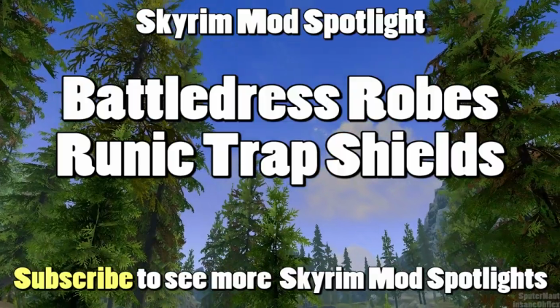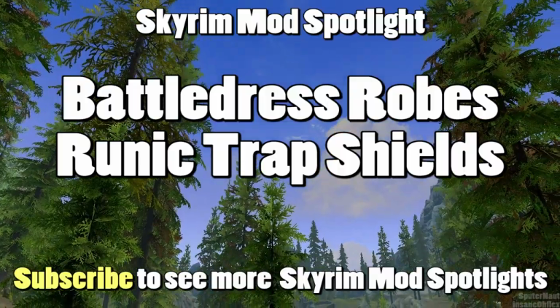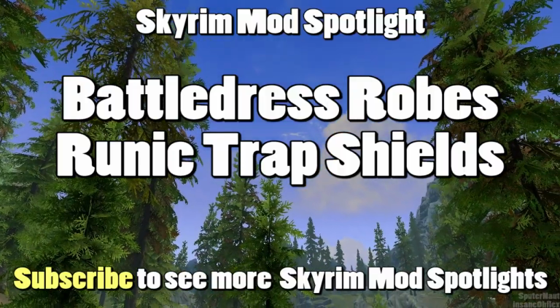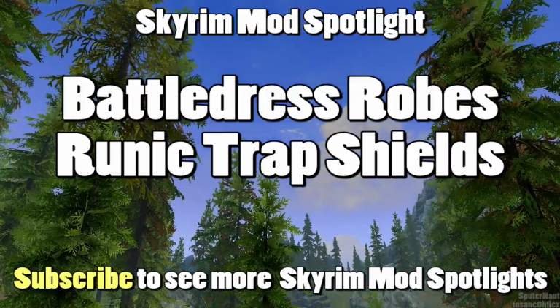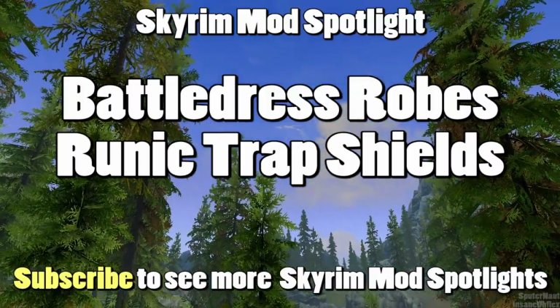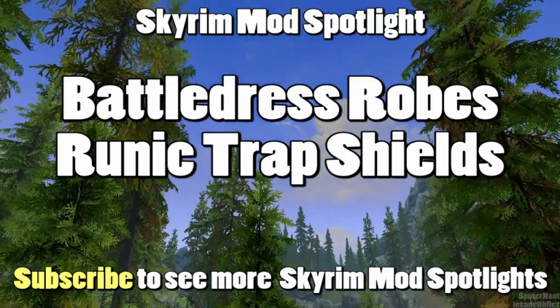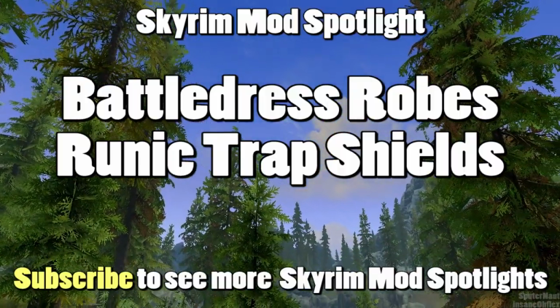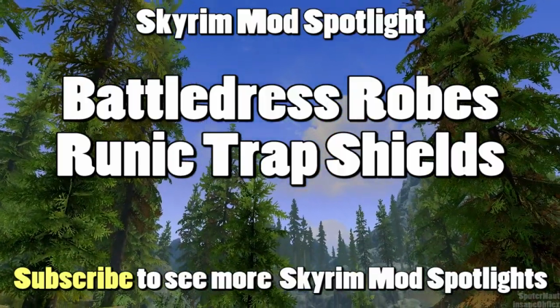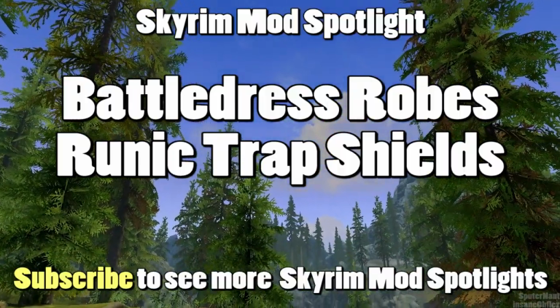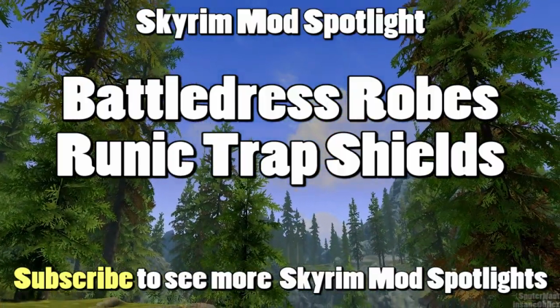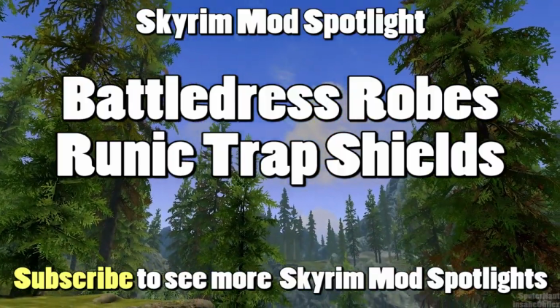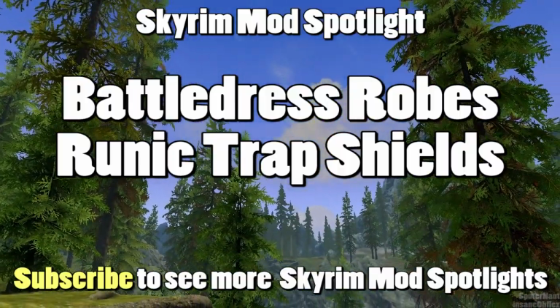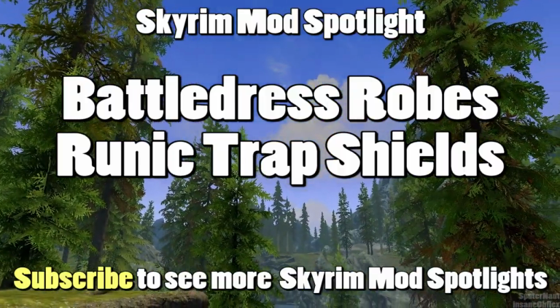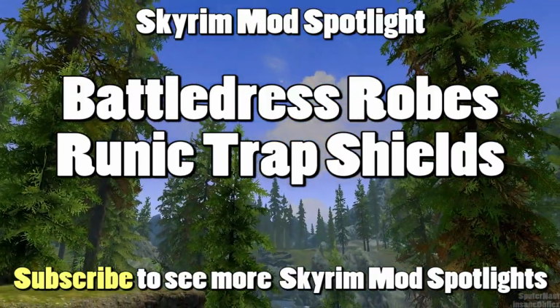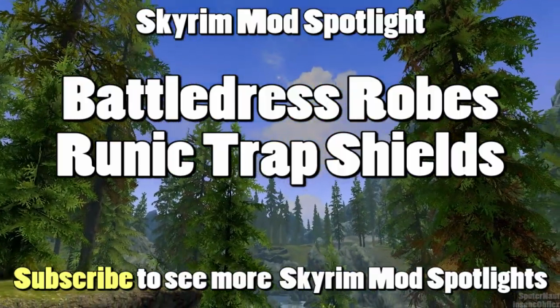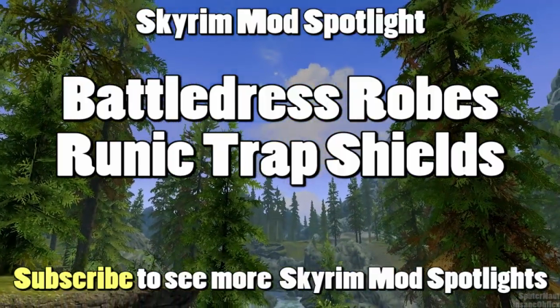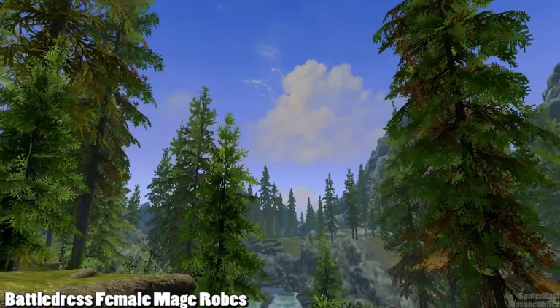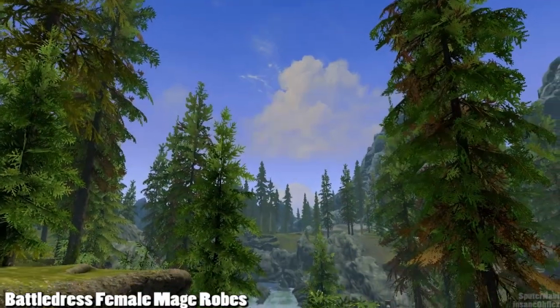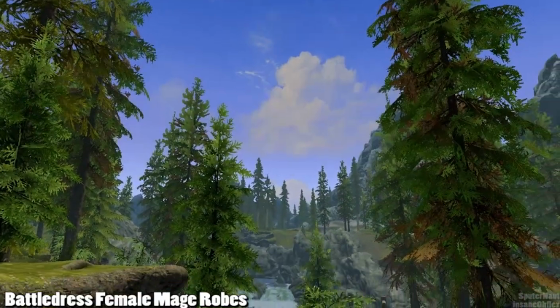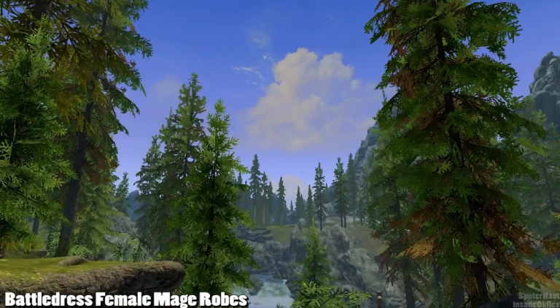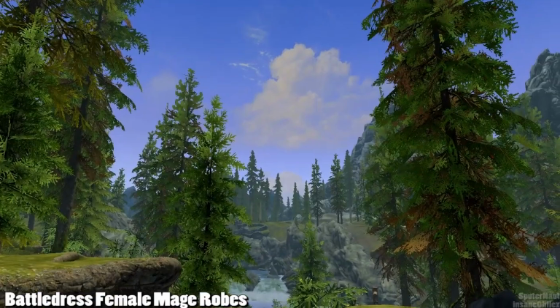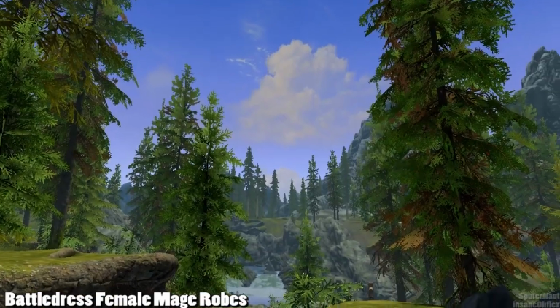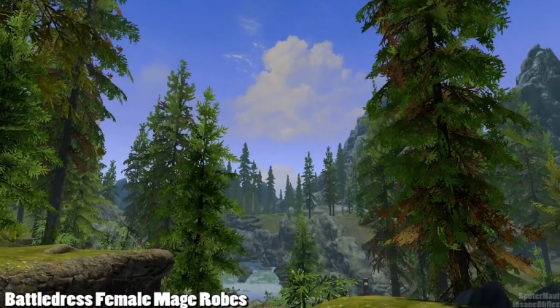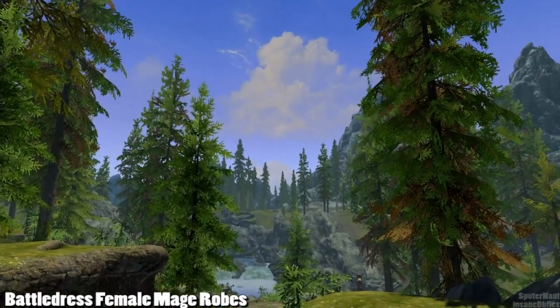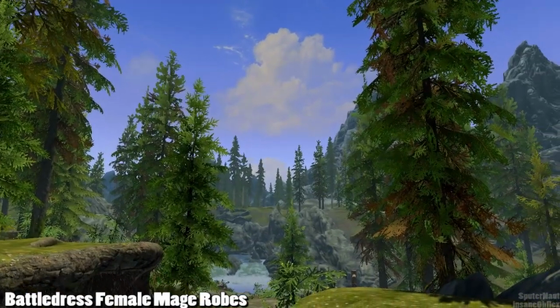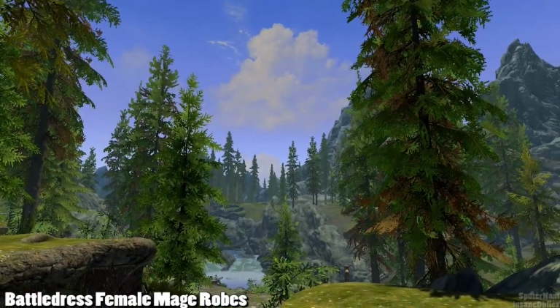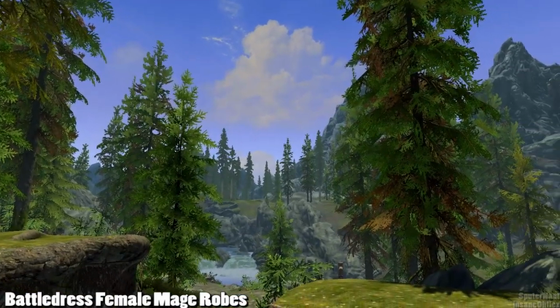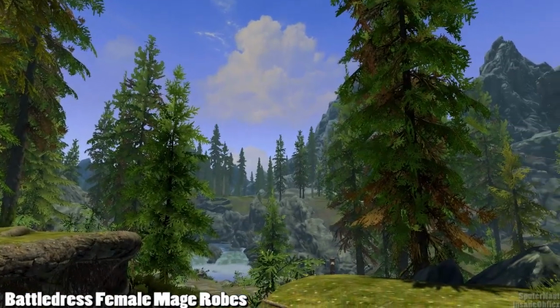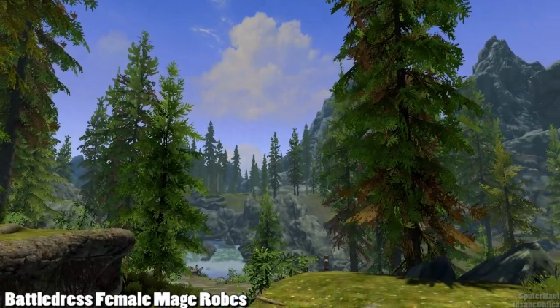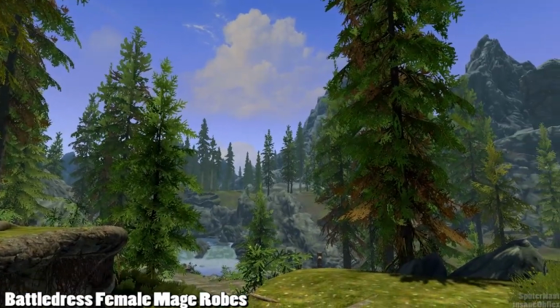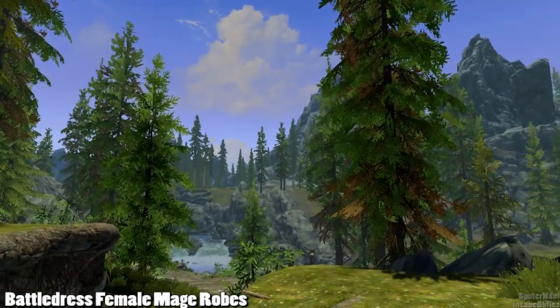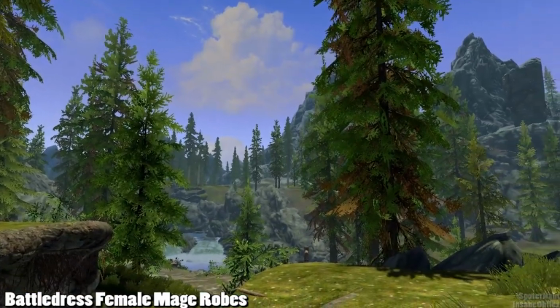What's up everyone, Insanalflux here, and in this Skyrim Mod Spotlight I want to feature two mods: first, Battle Dress Female Mage Robes, and then Runic Trap Shields.